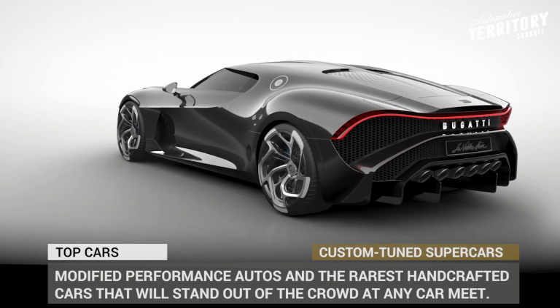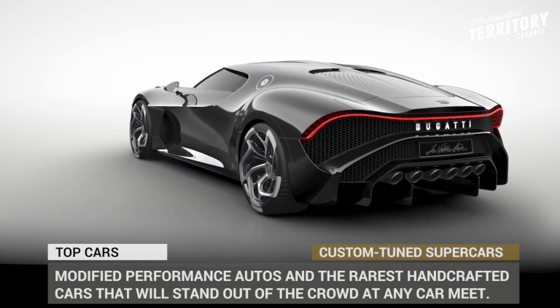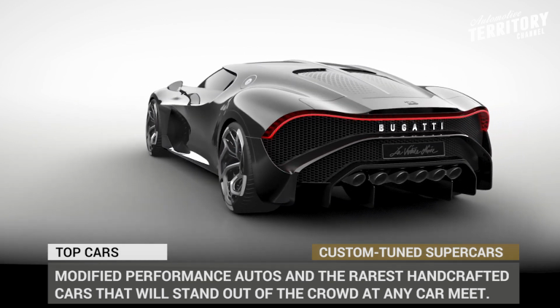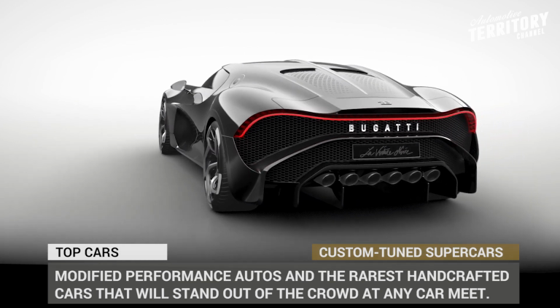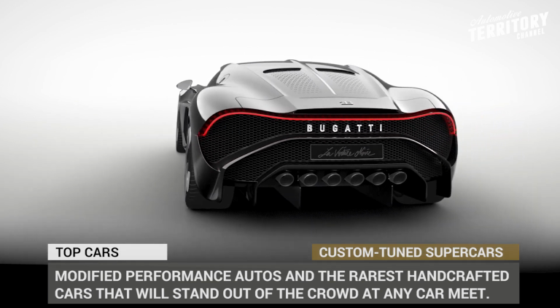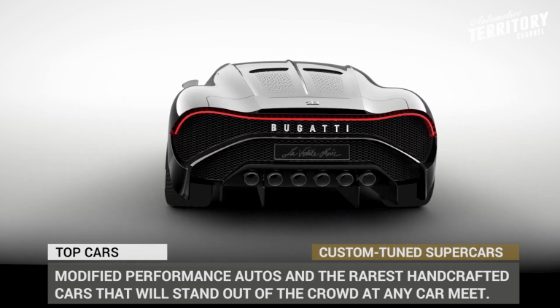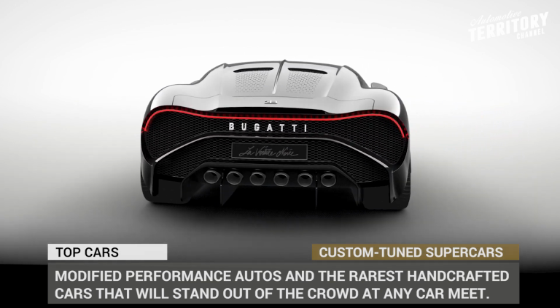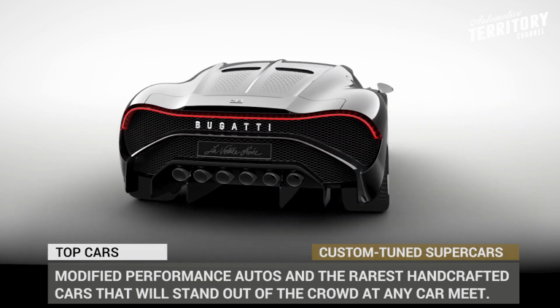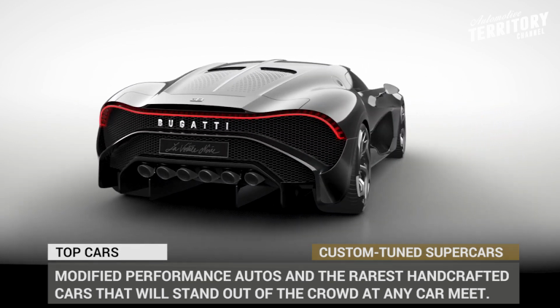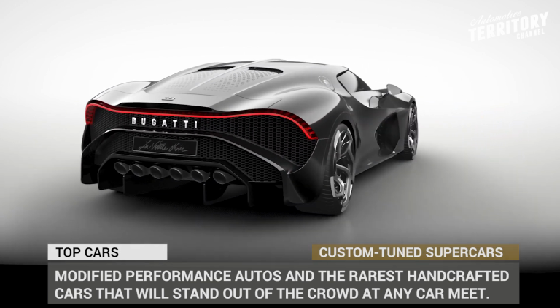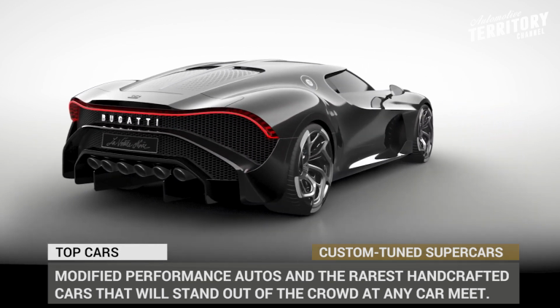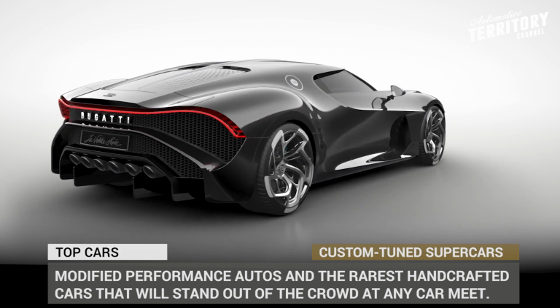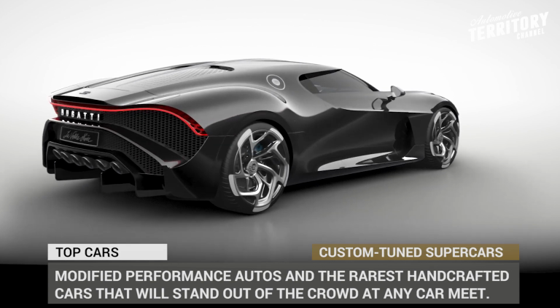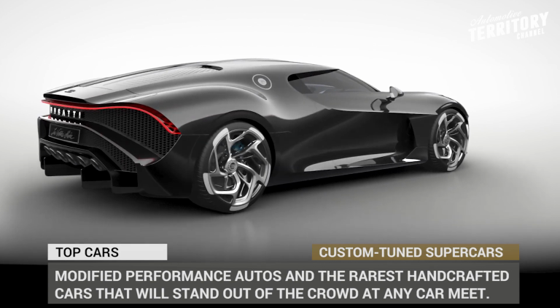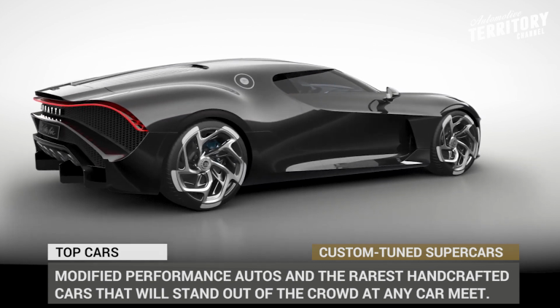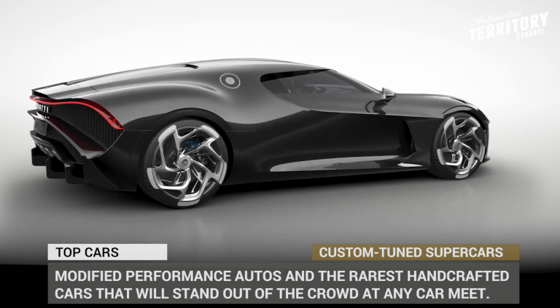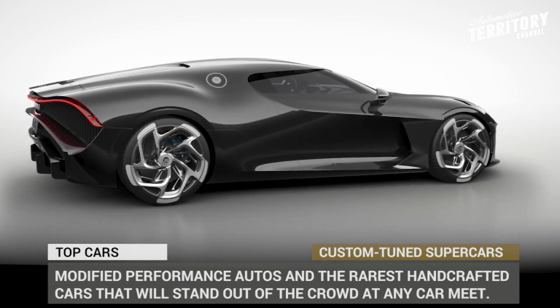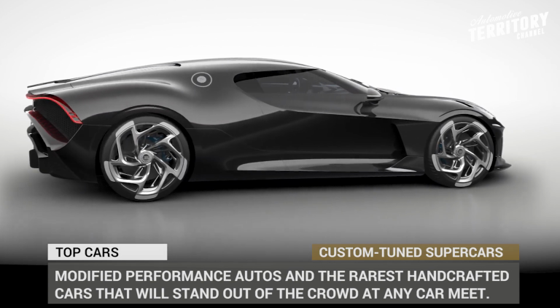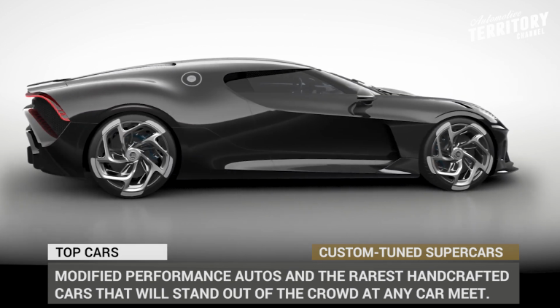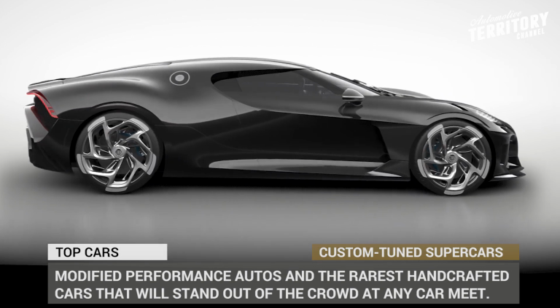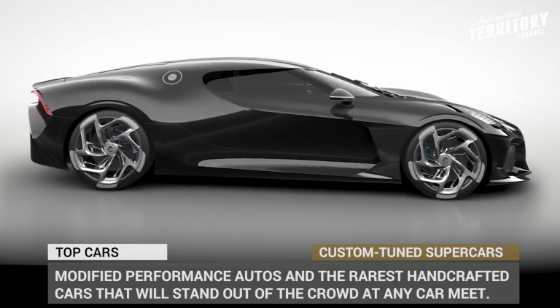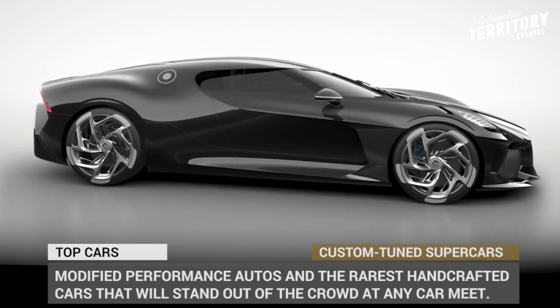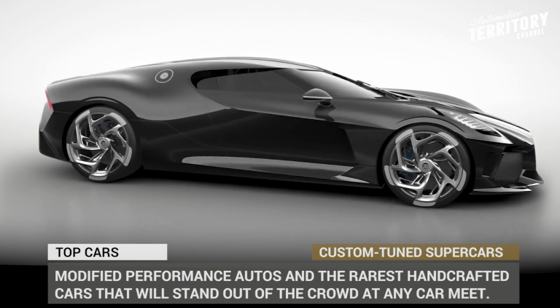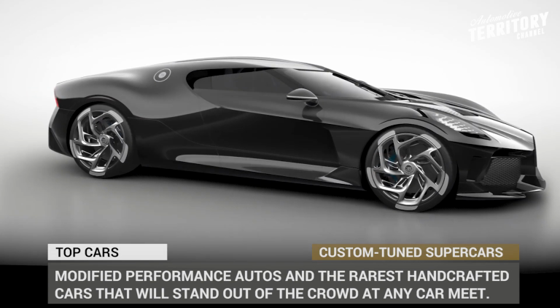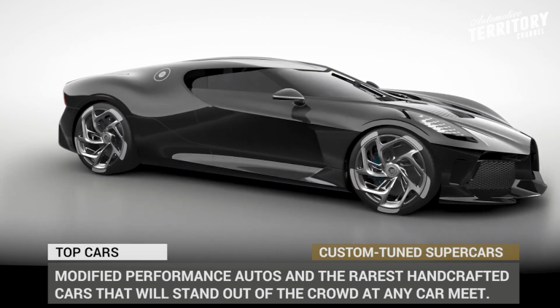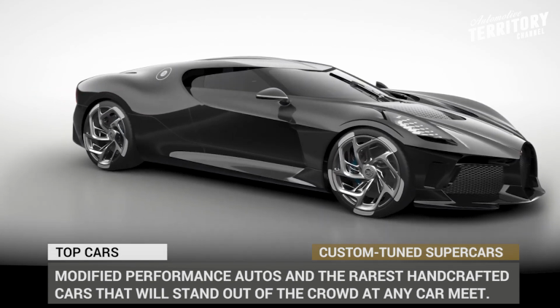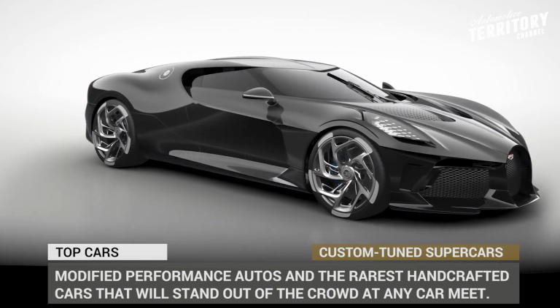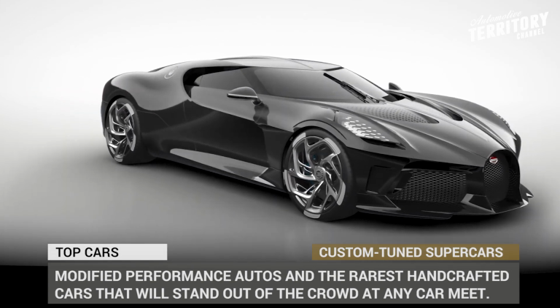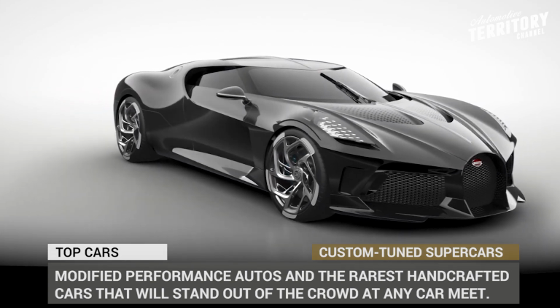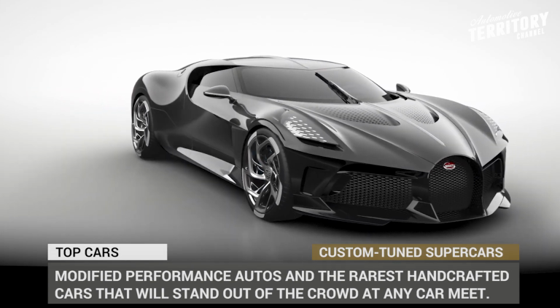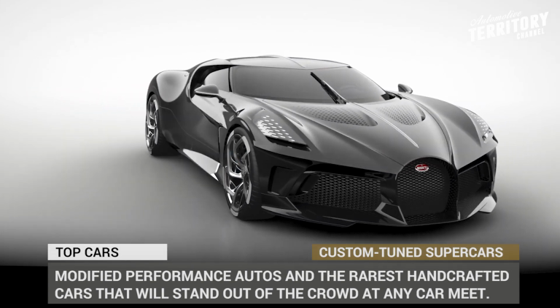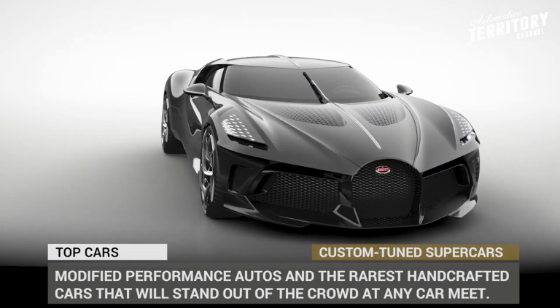You are watching Automotive Territory Daily News. Hit the subscribe button, ring the bell and let's start the engines!